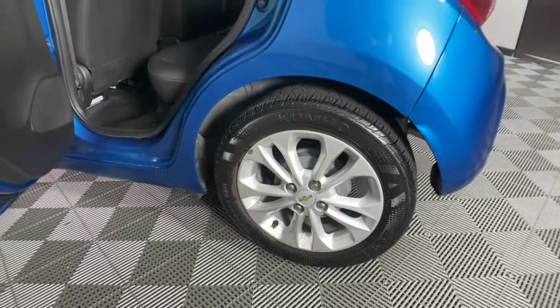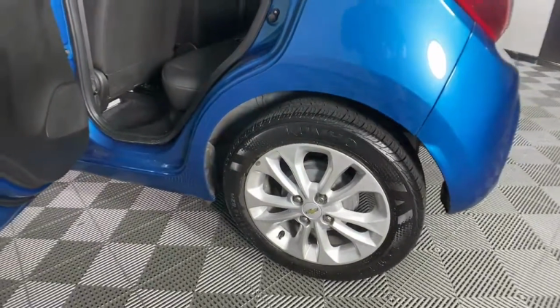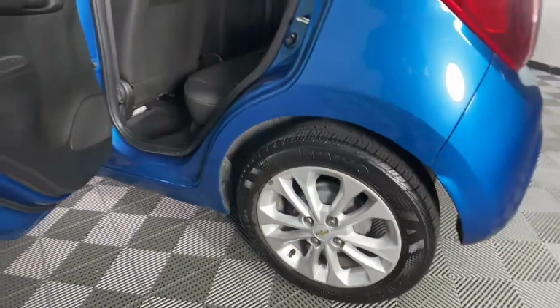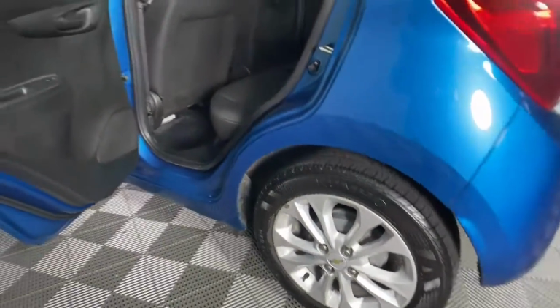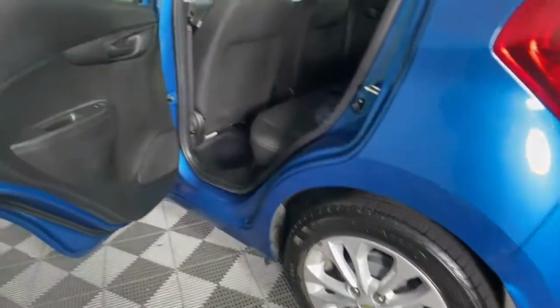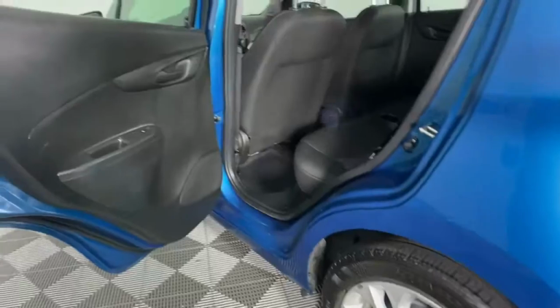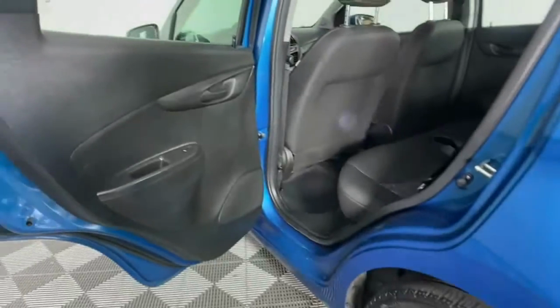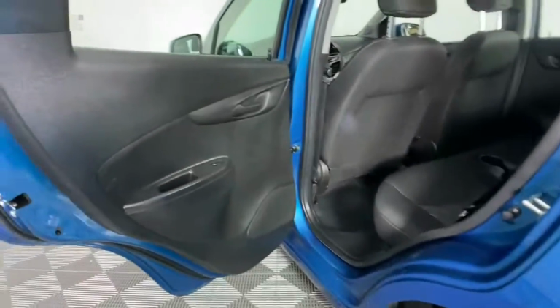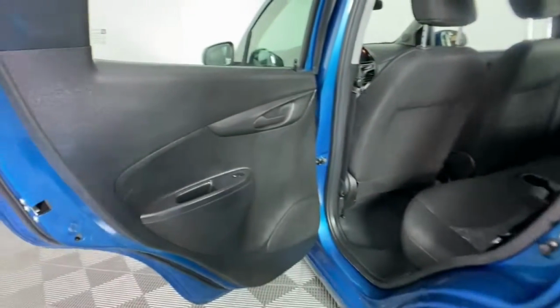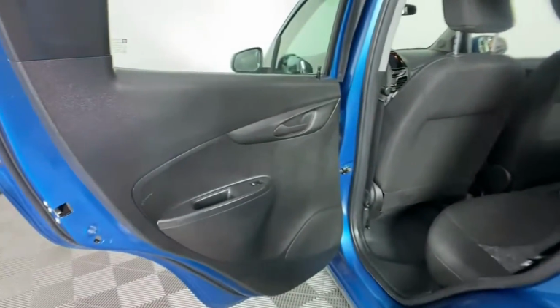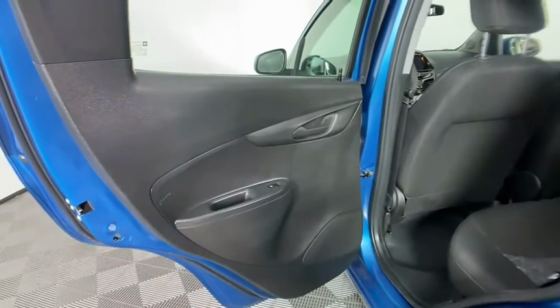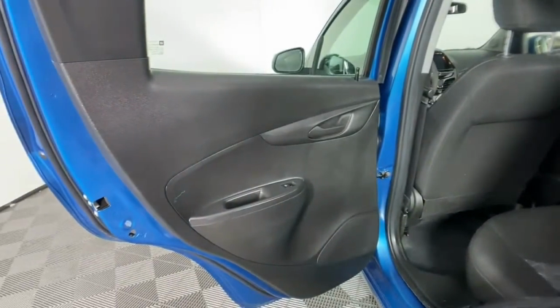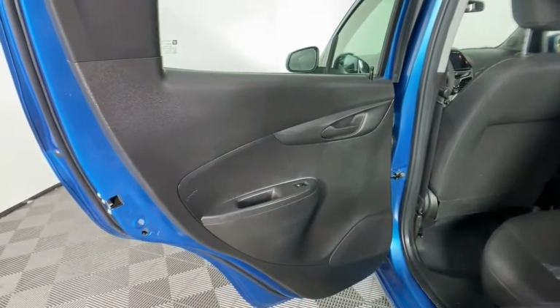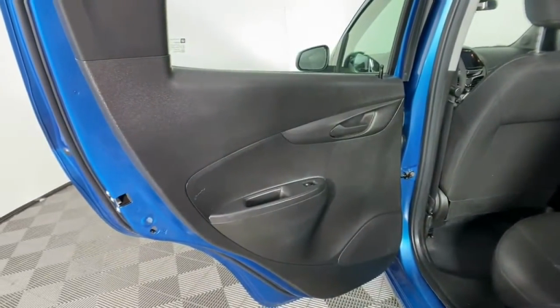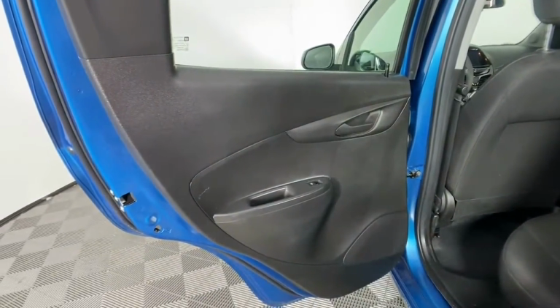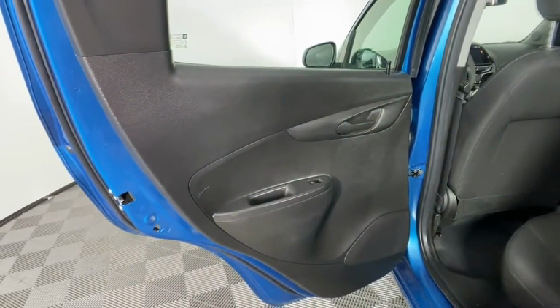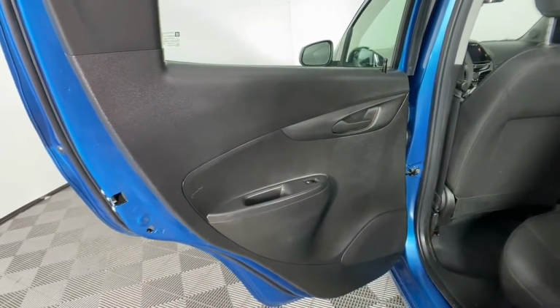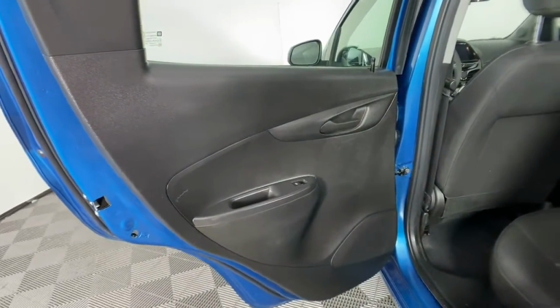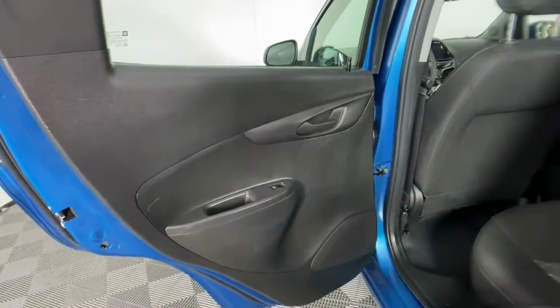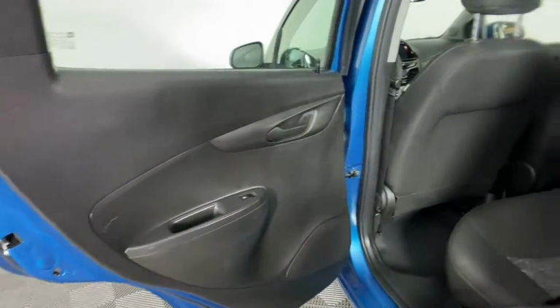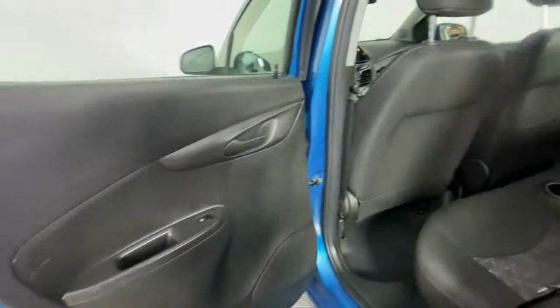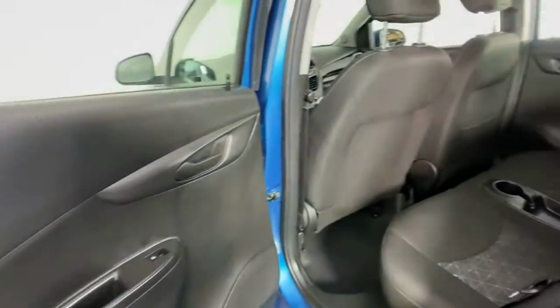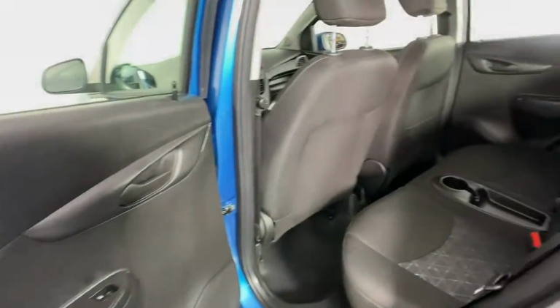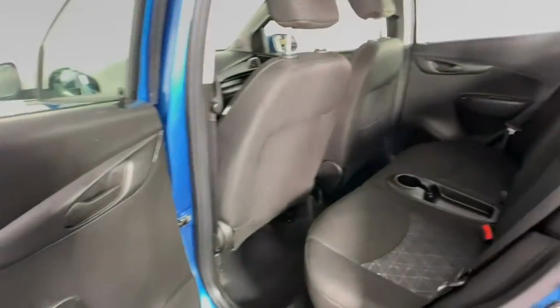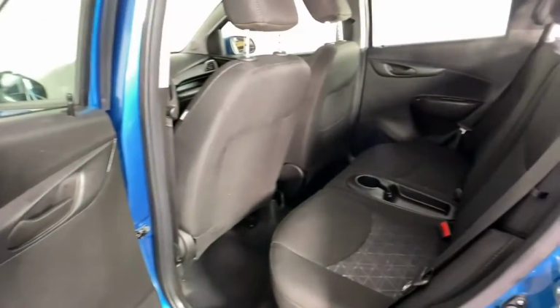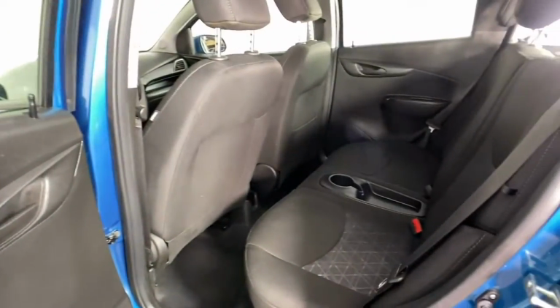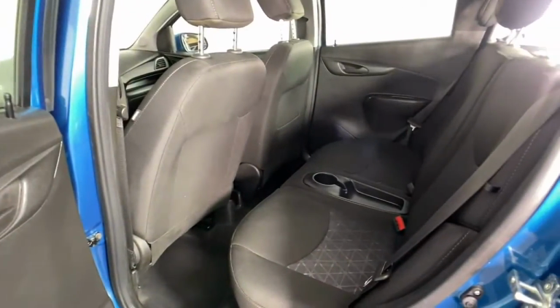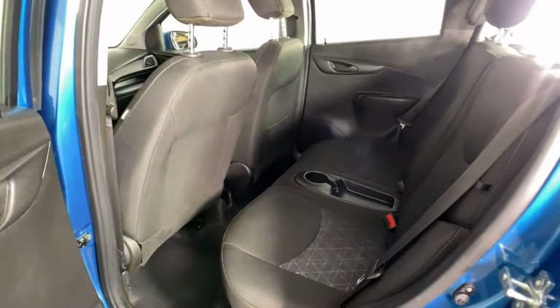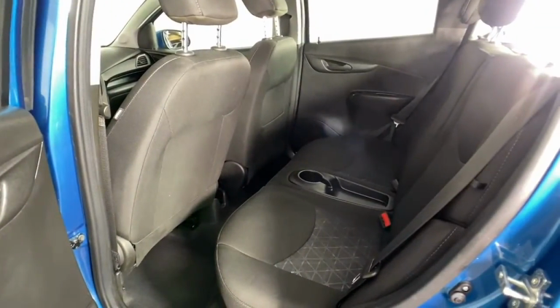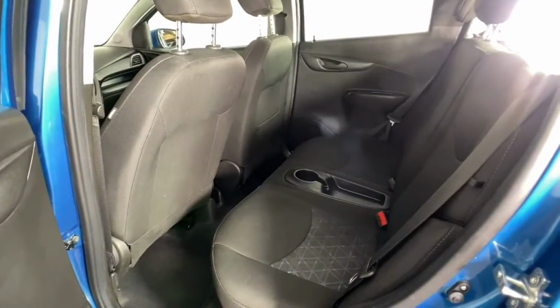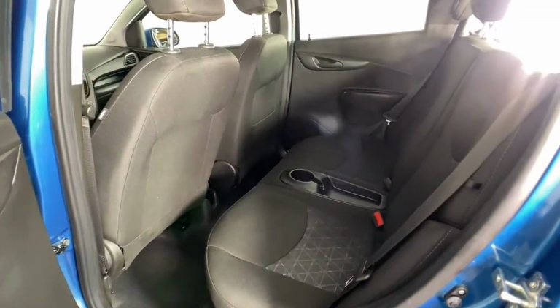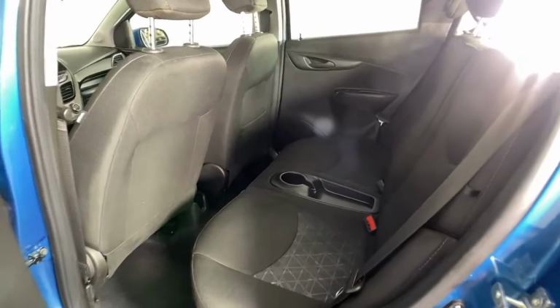You'll be light and bright in the spritely Spark, the personal-sized car with a playful feel. Test drive it today.